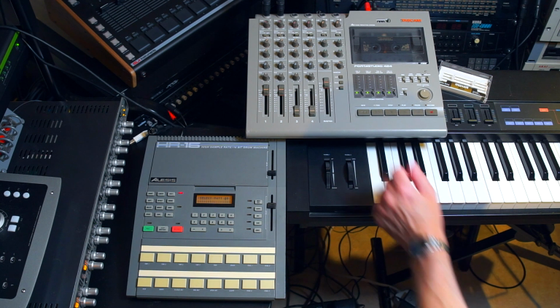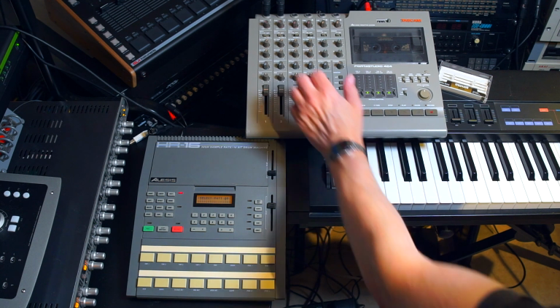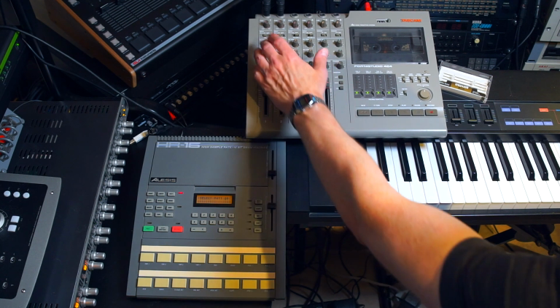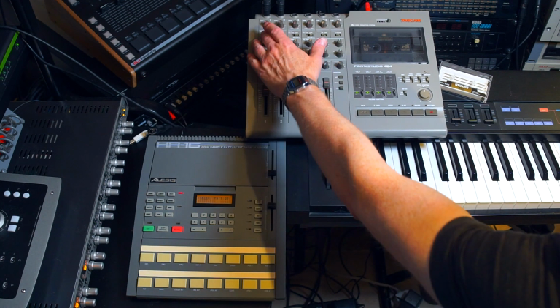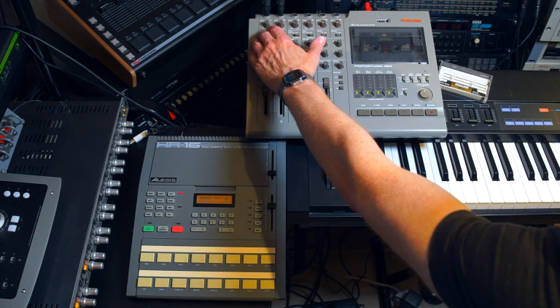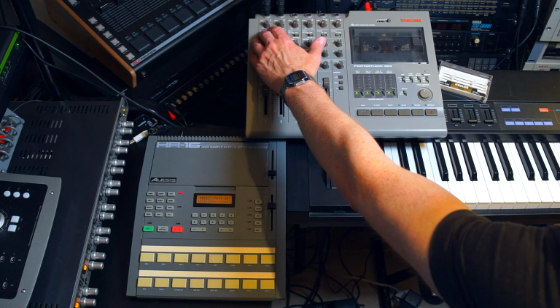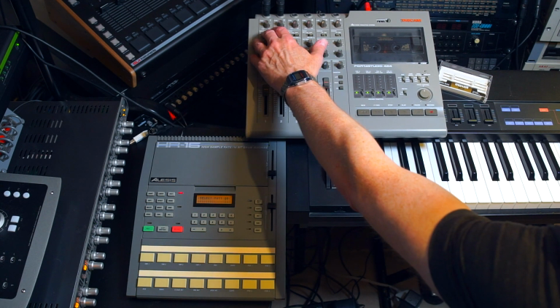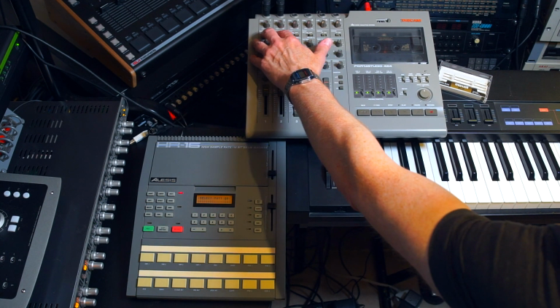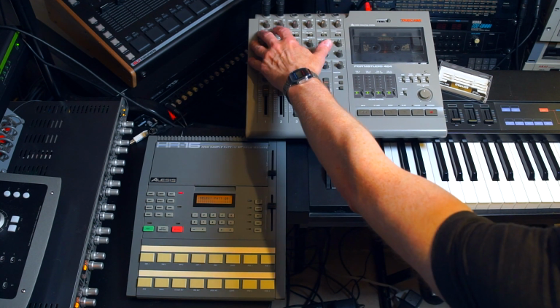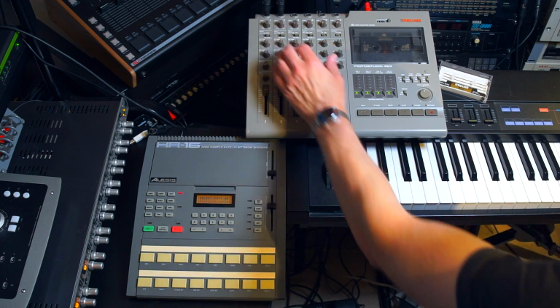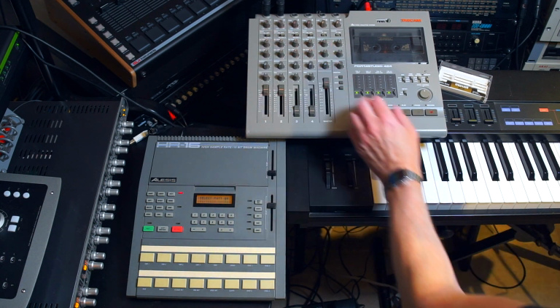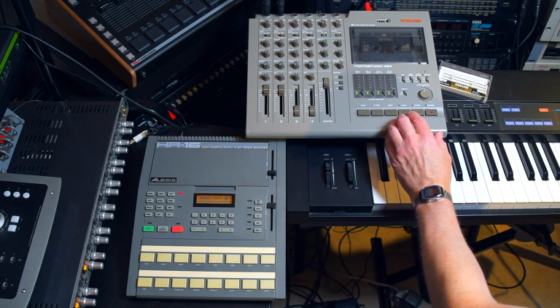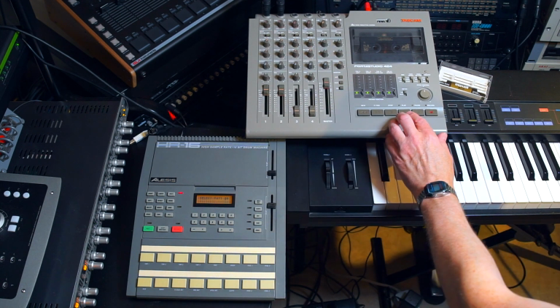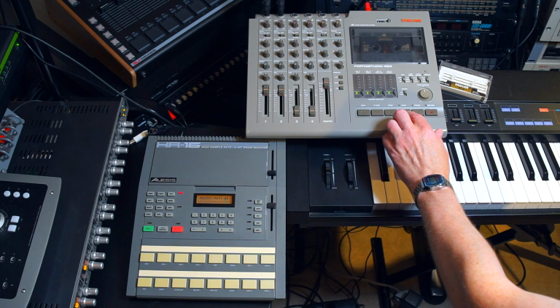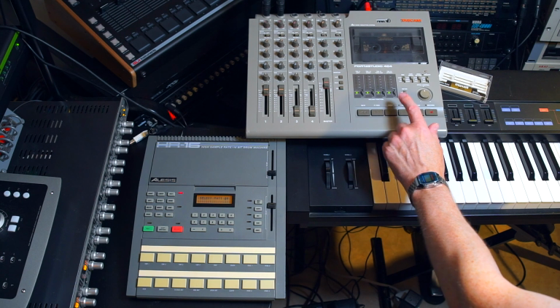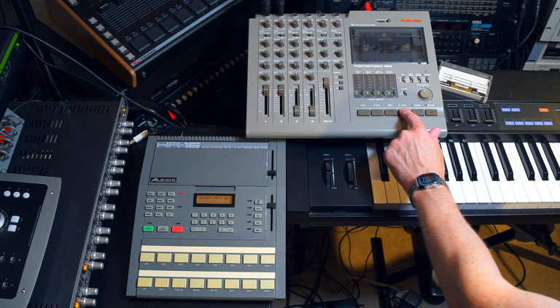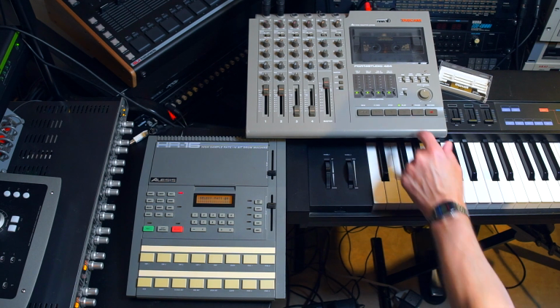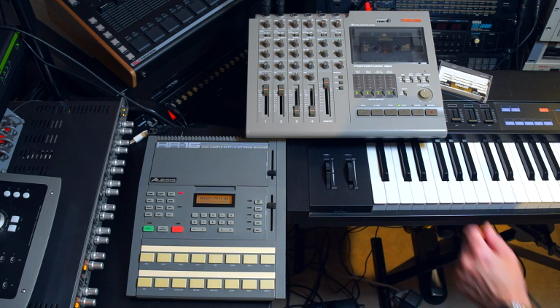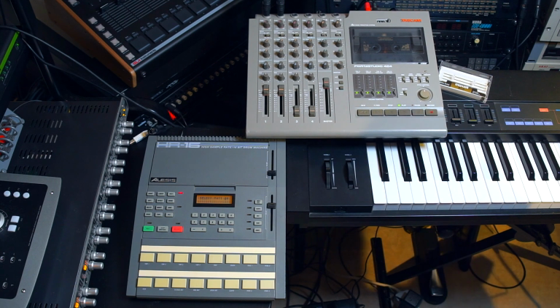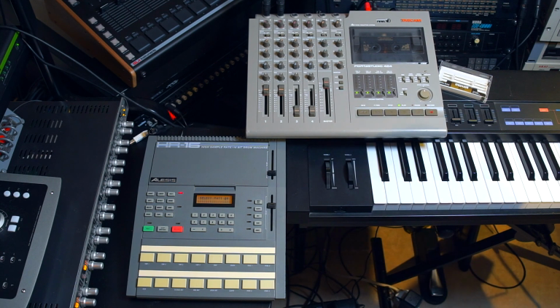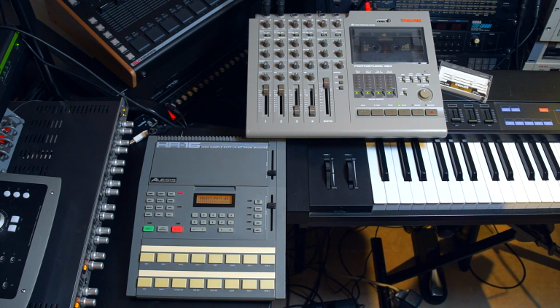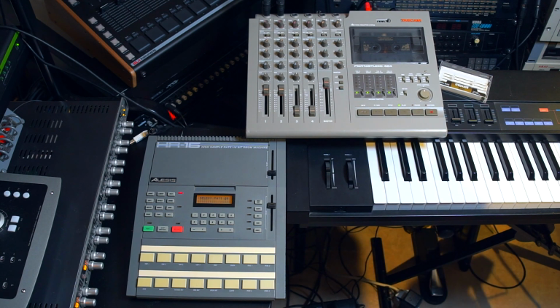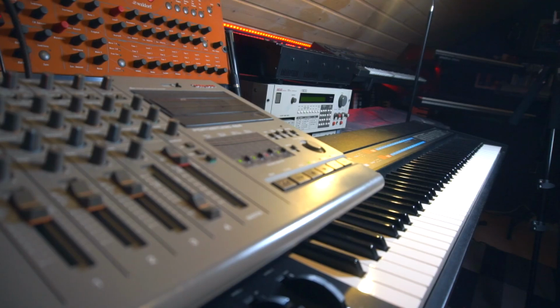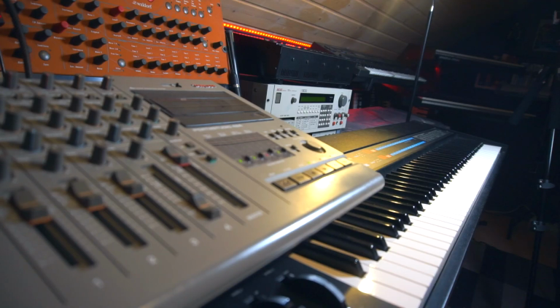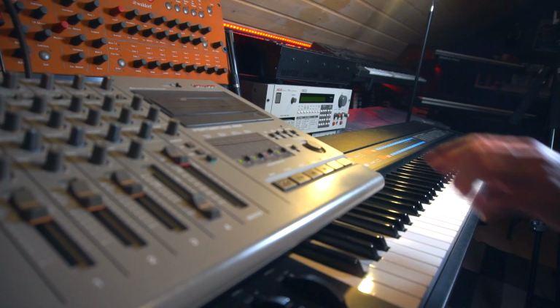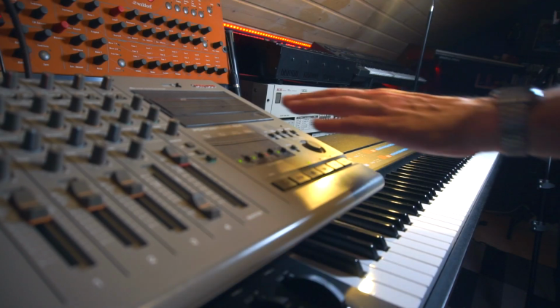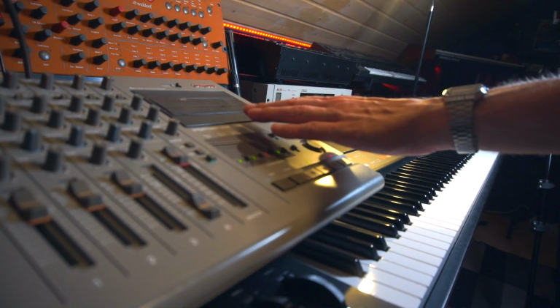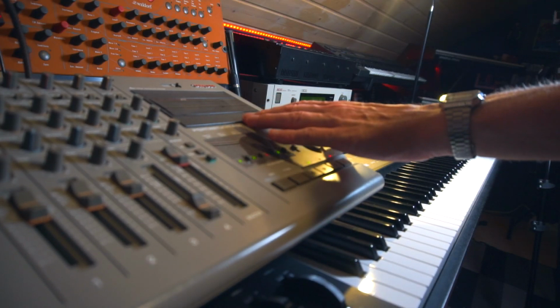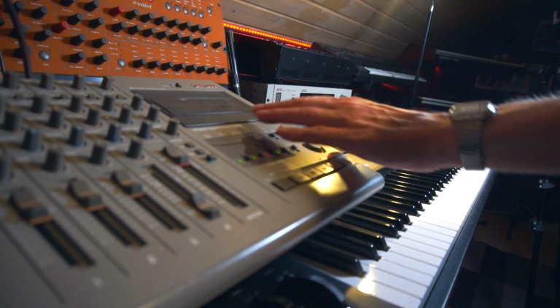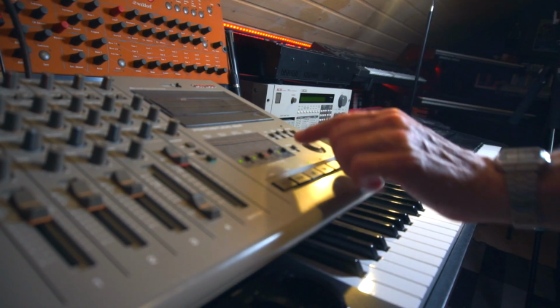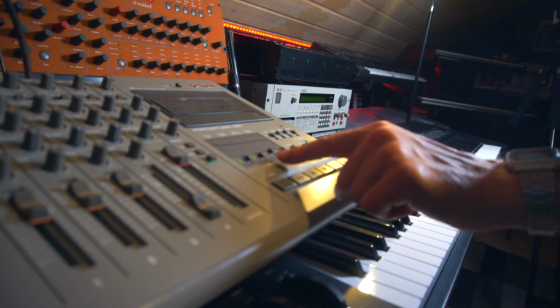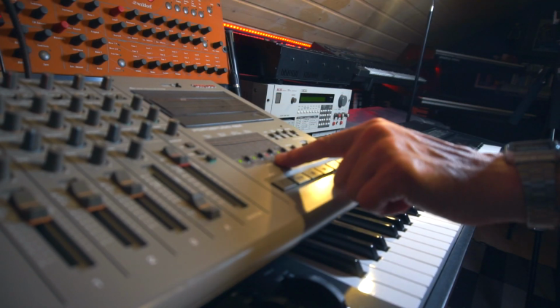I'll rewind the tape, enable track 3 for record, and I'll play this nice Yamaha DX7 electric piano. Just some chords.